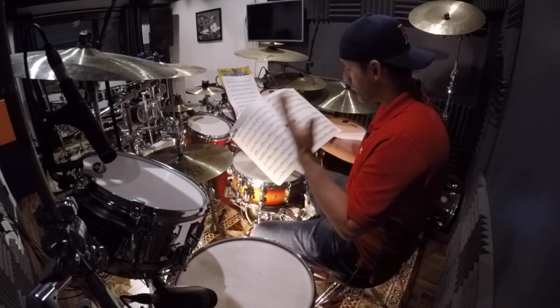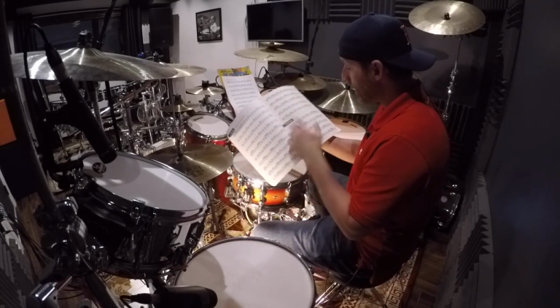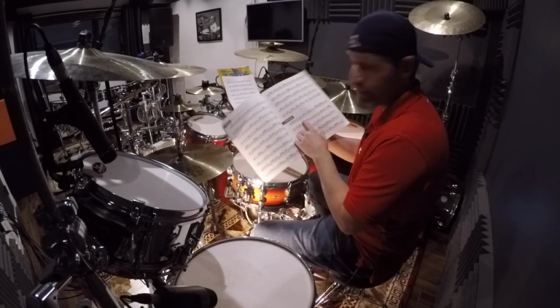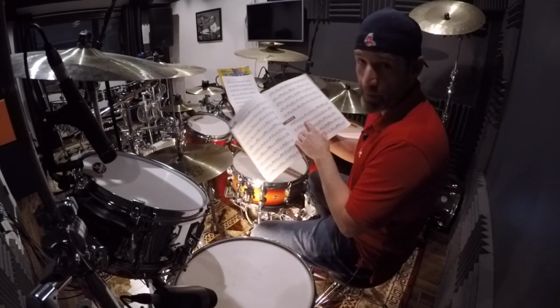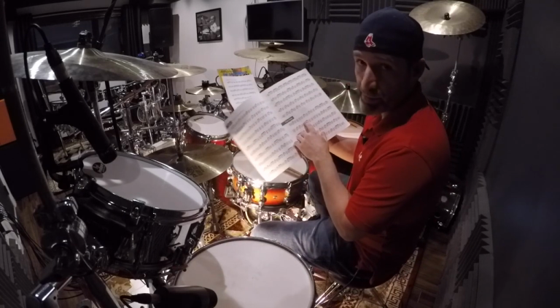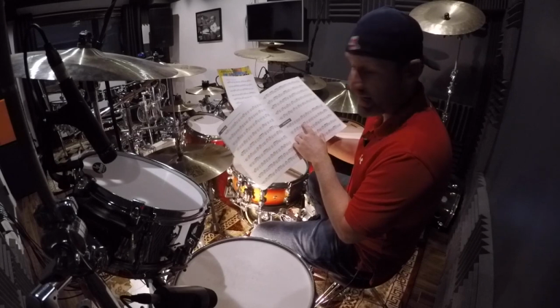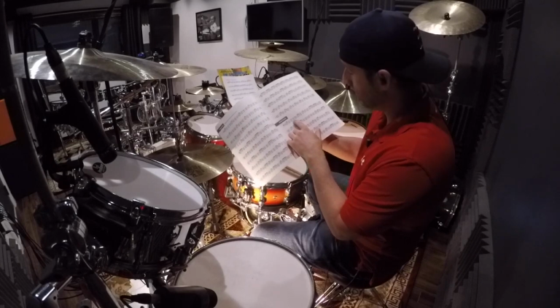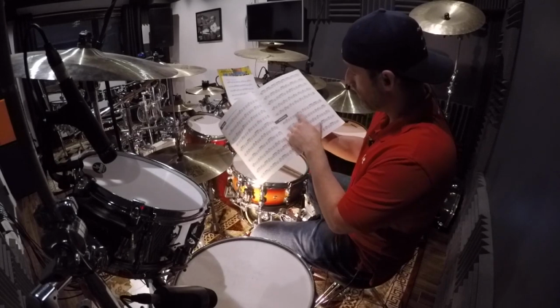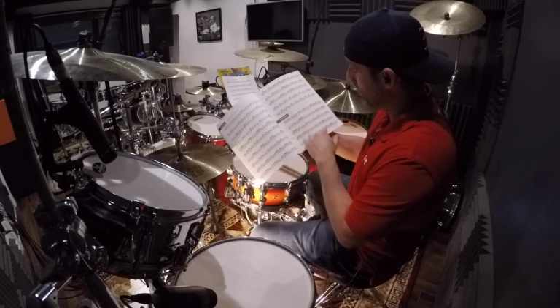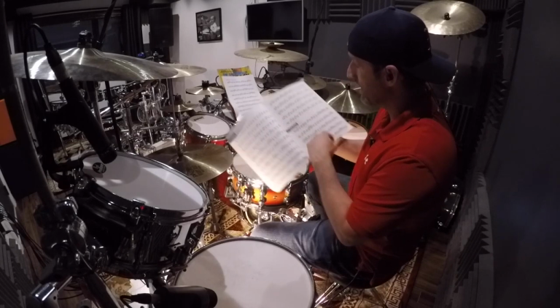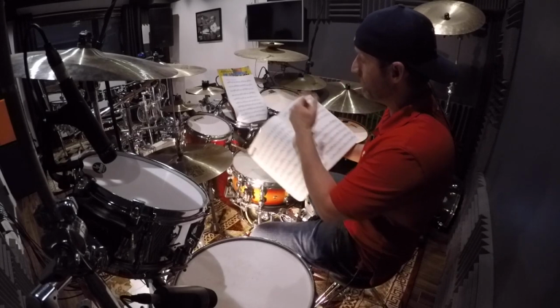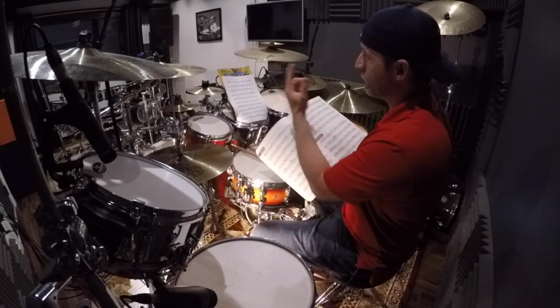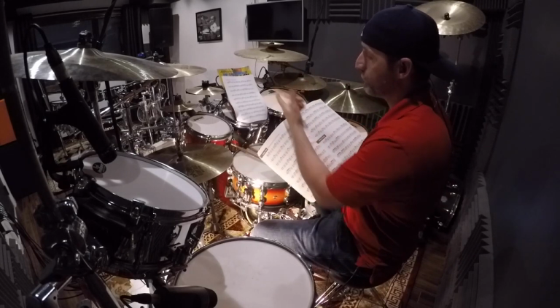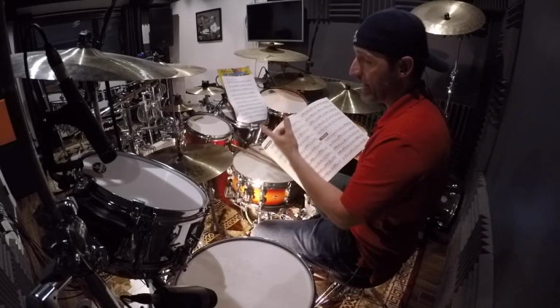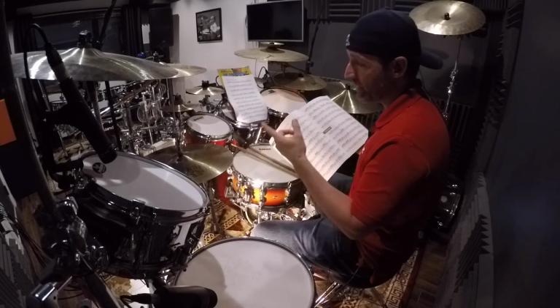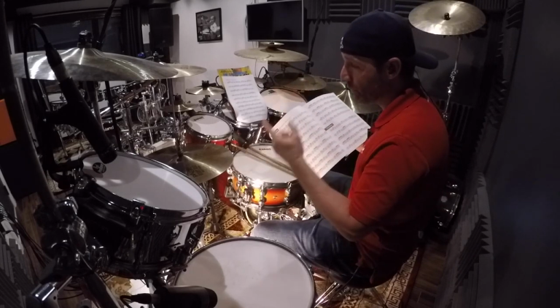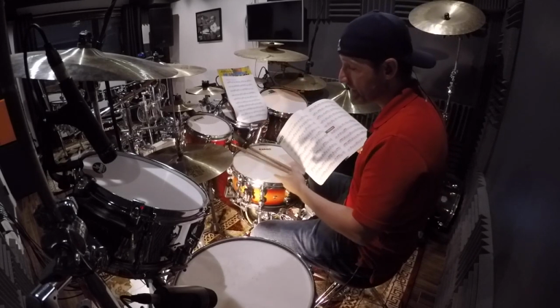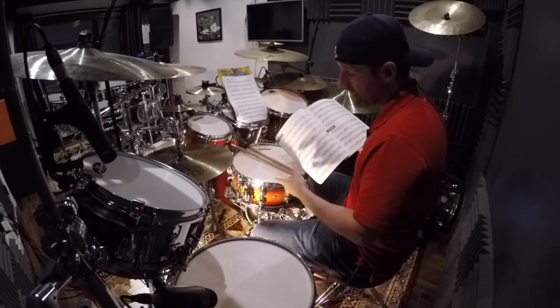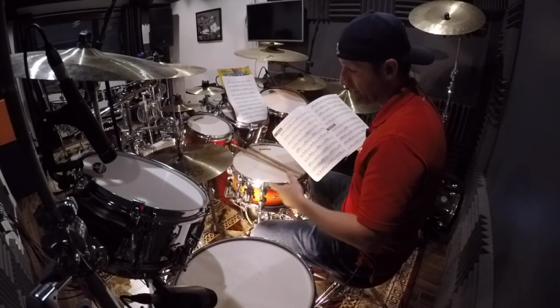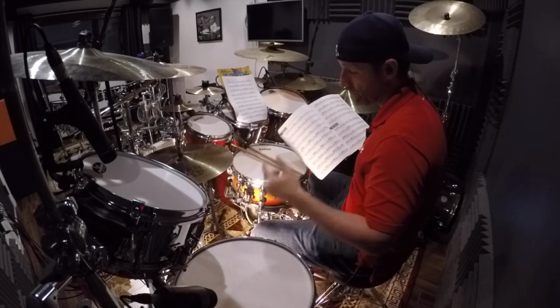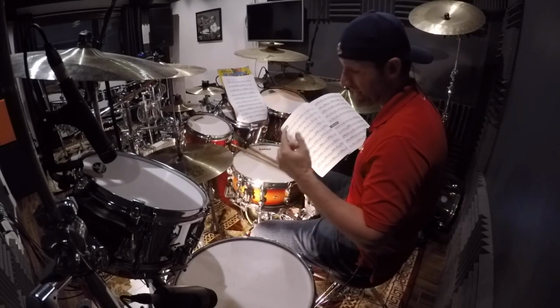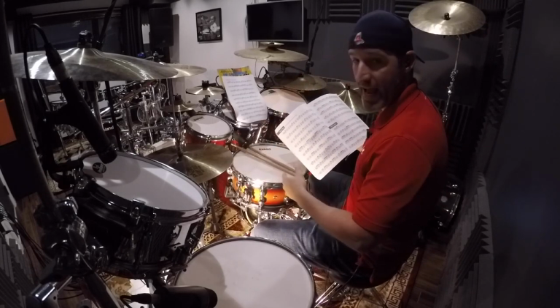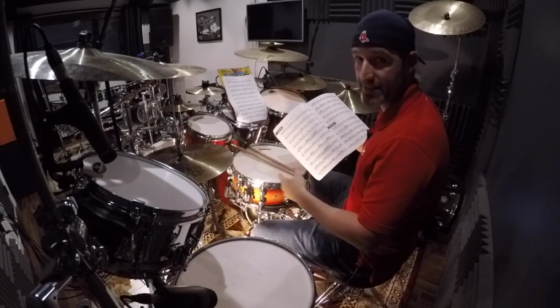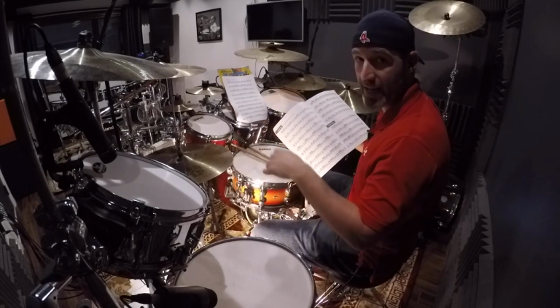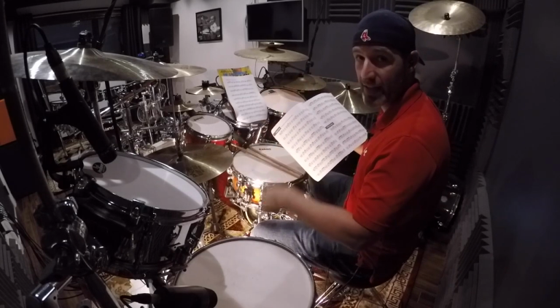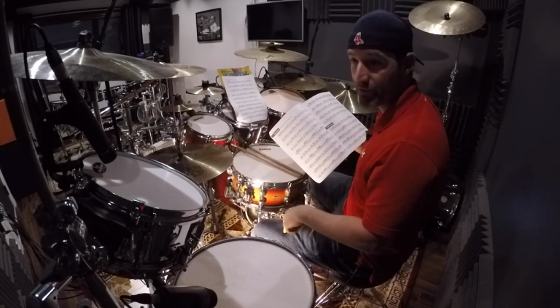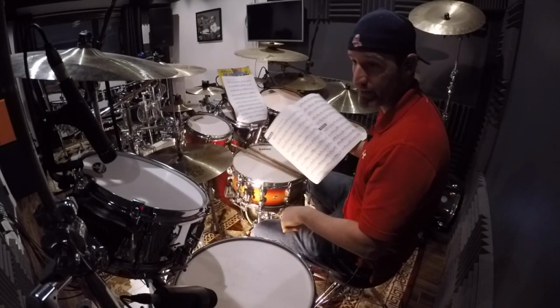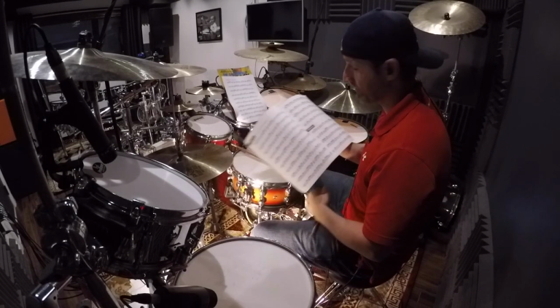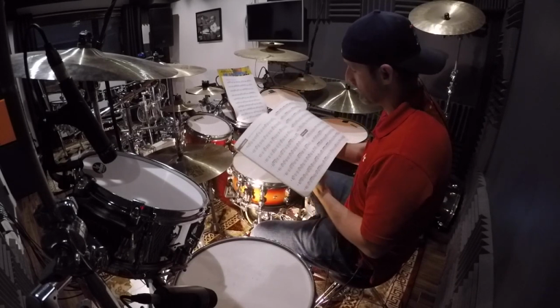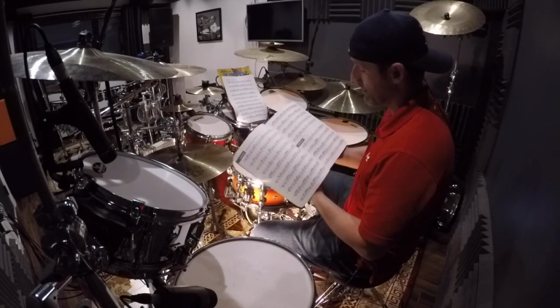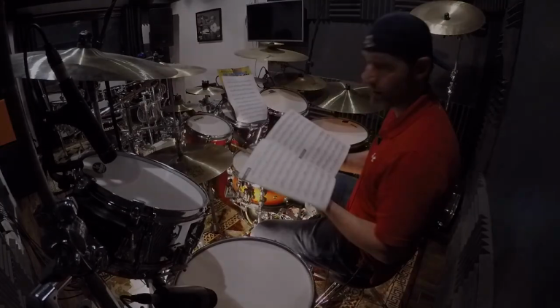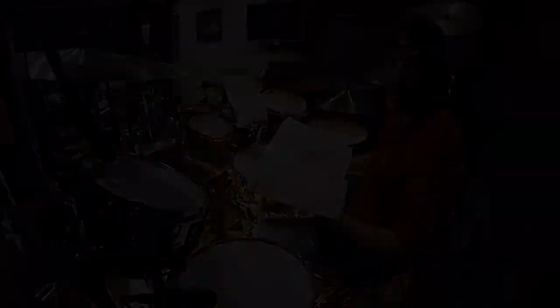And then I'm going to play it one more time, playing in unison with the hands and the feet. Here we go.